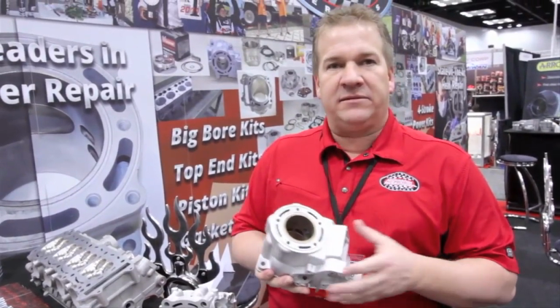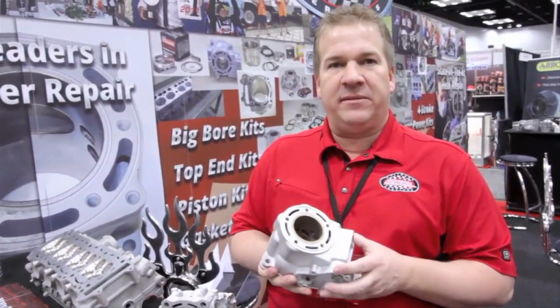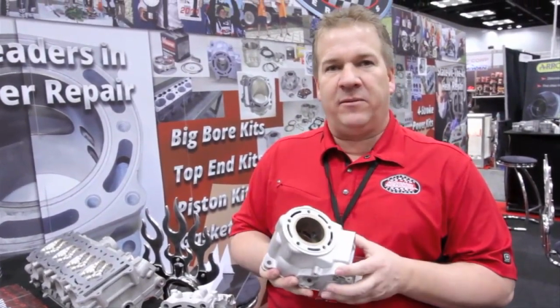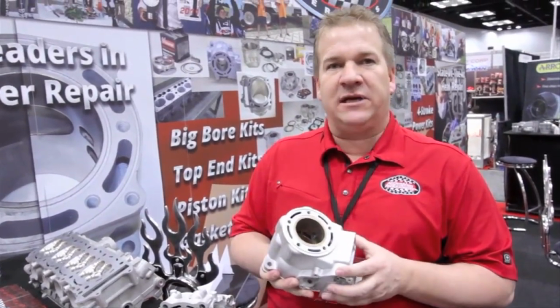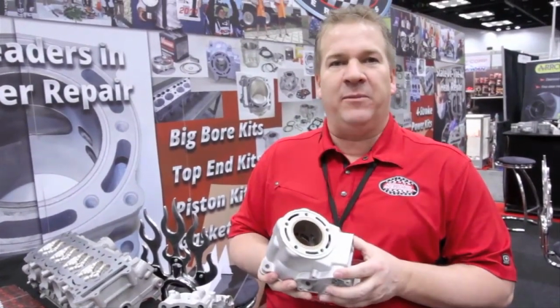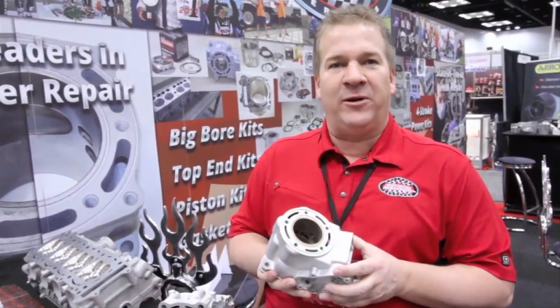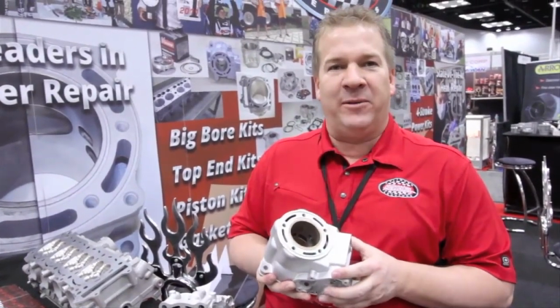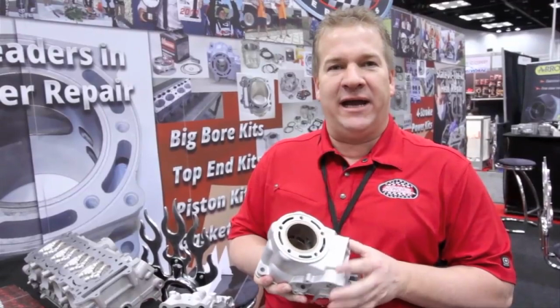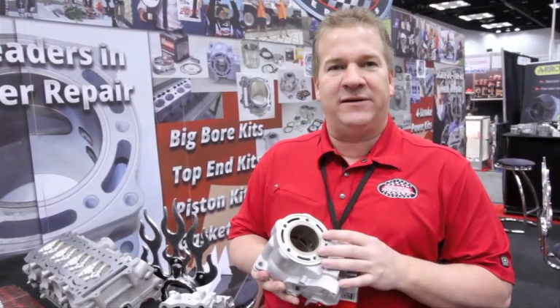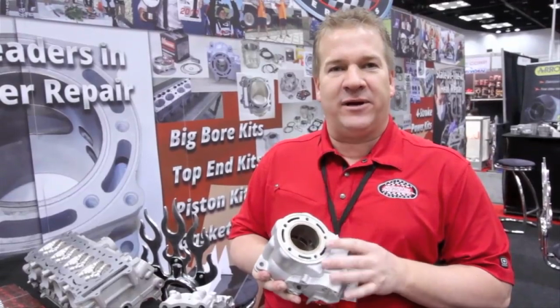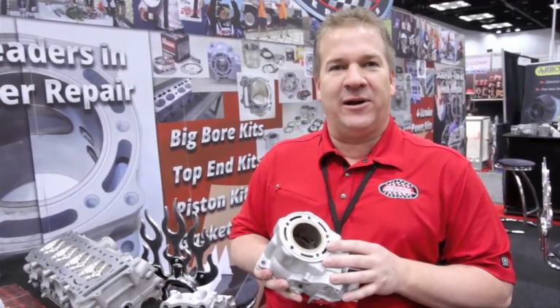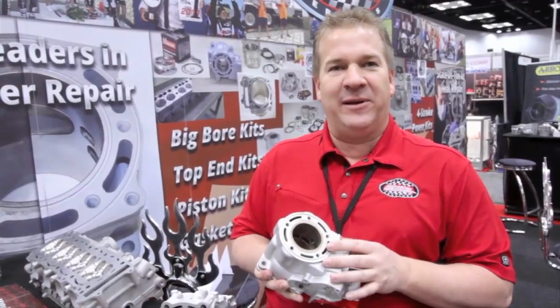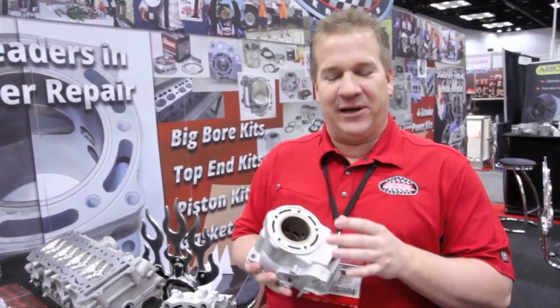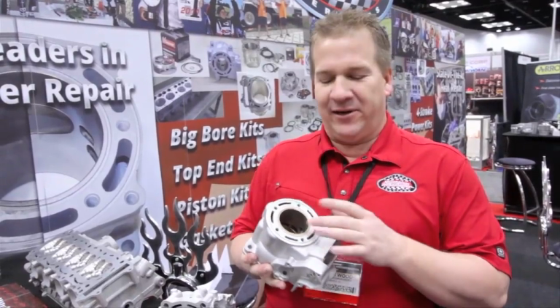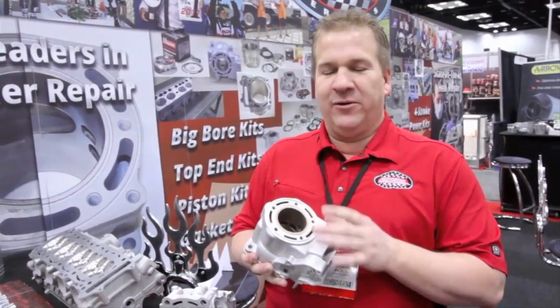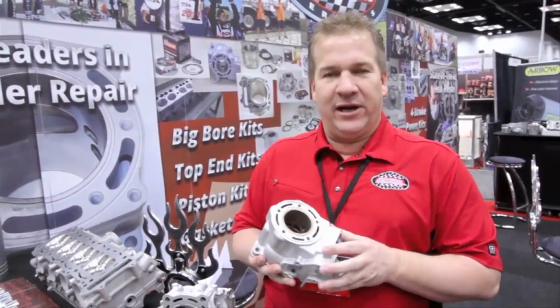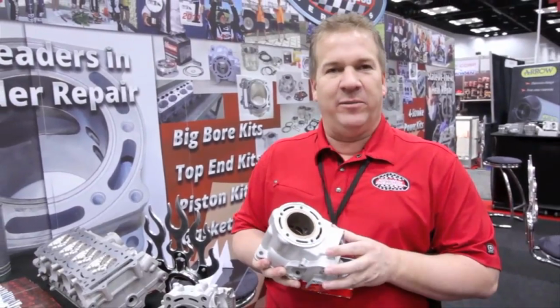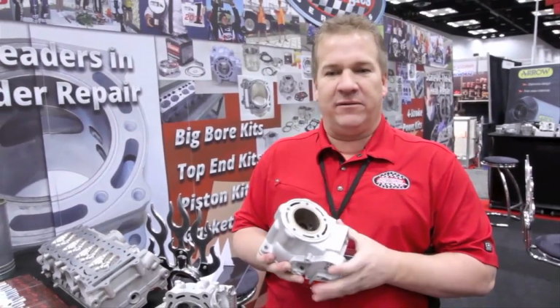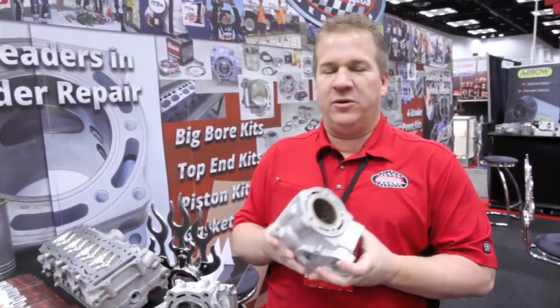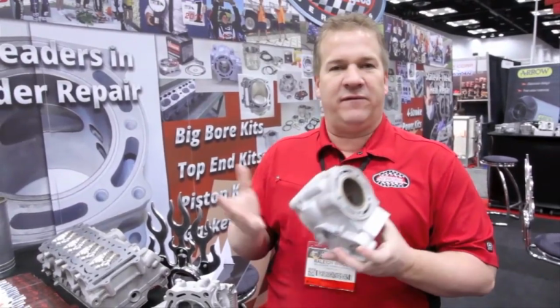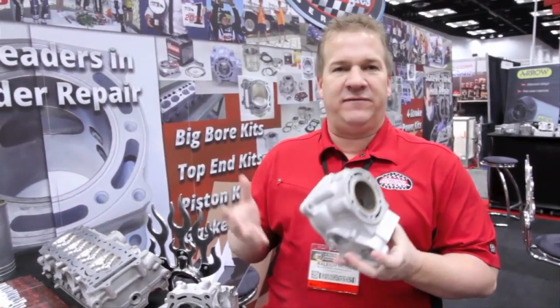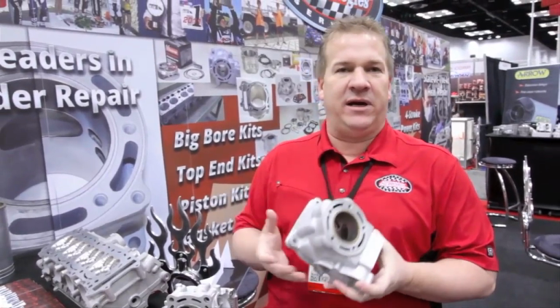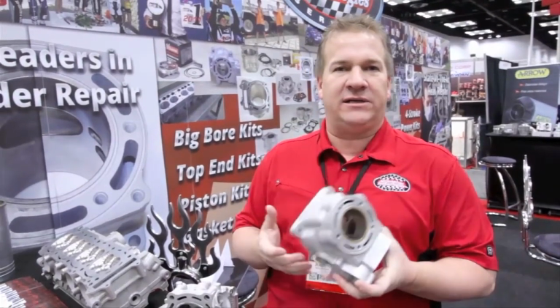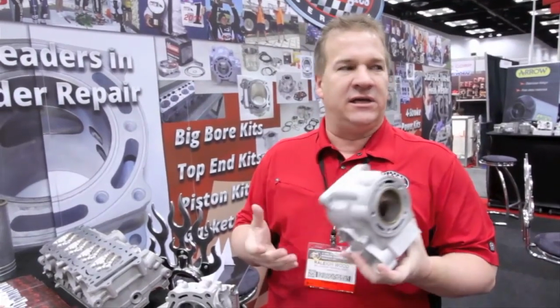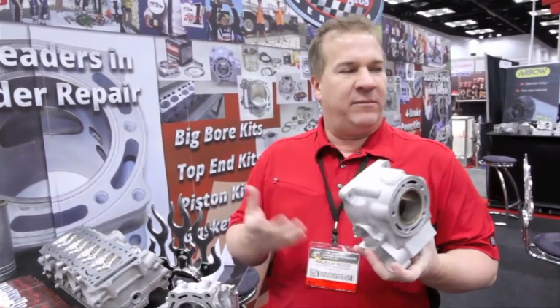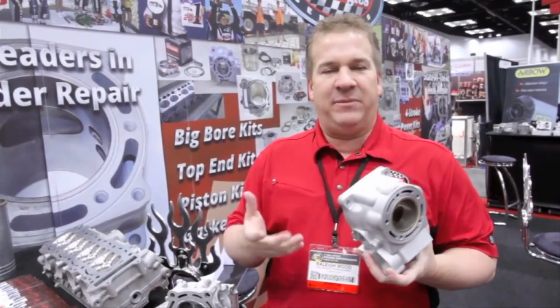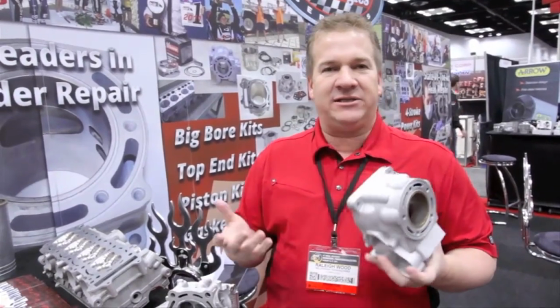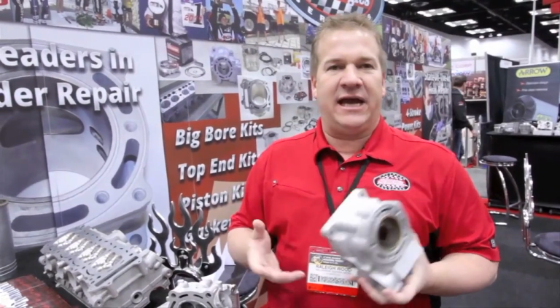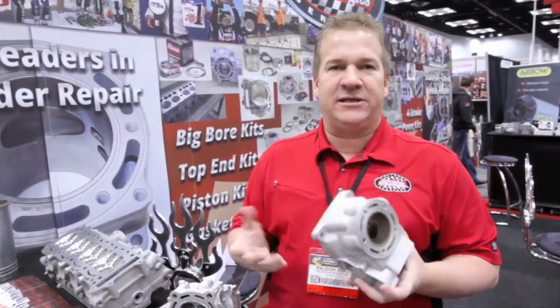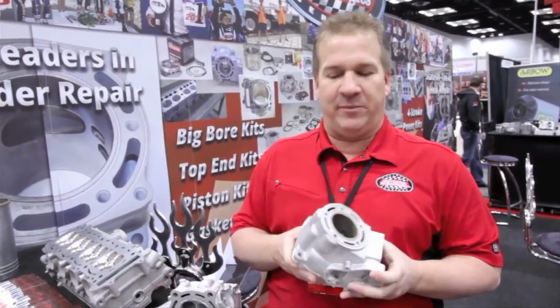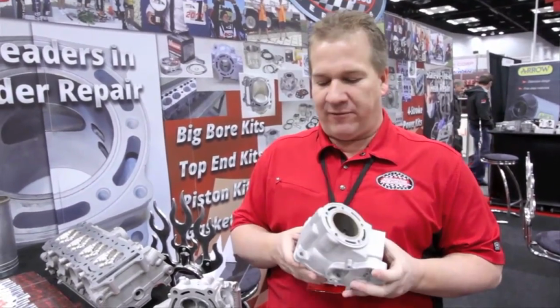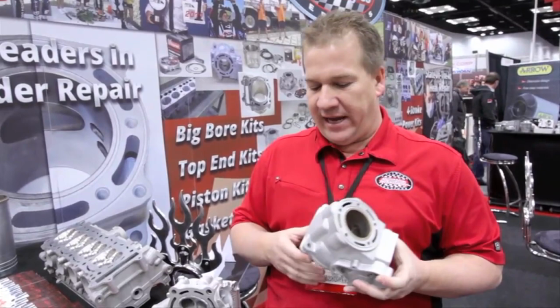Someone wants a little bit more than their buddy has, you want to go a little bit bigger, we can go bigger. $250, buy a piston and gasket, you're back riding.